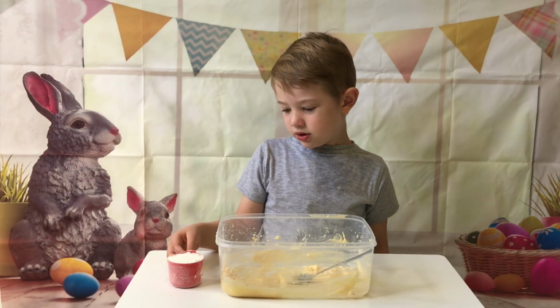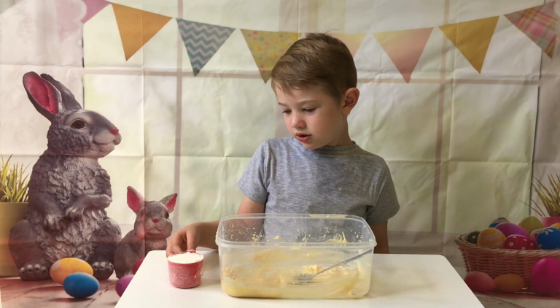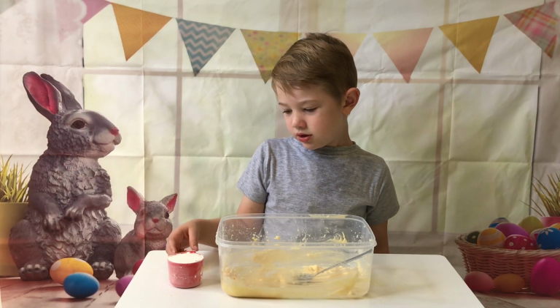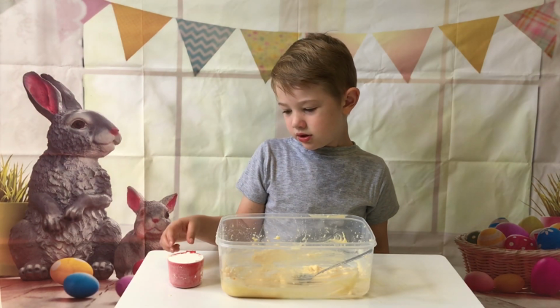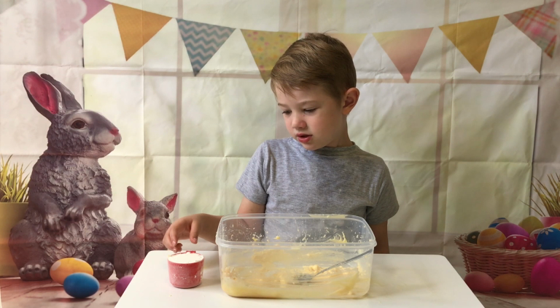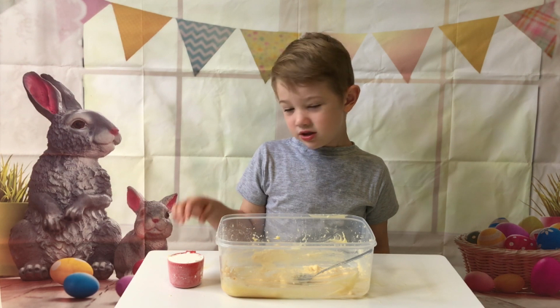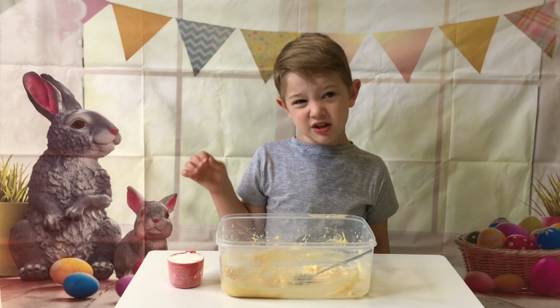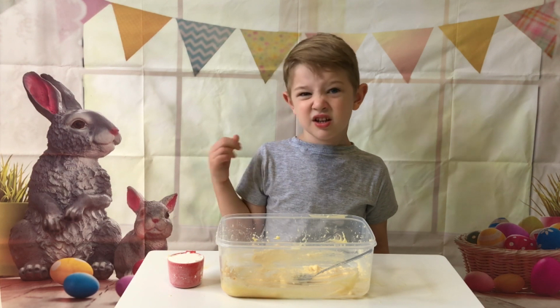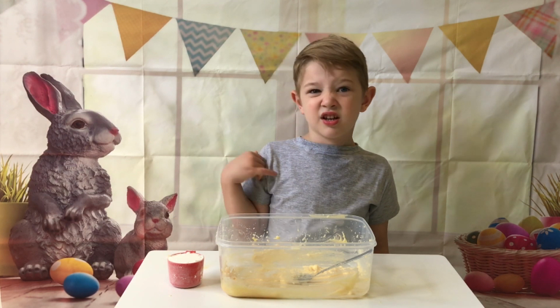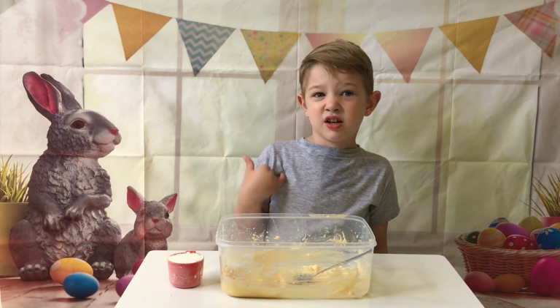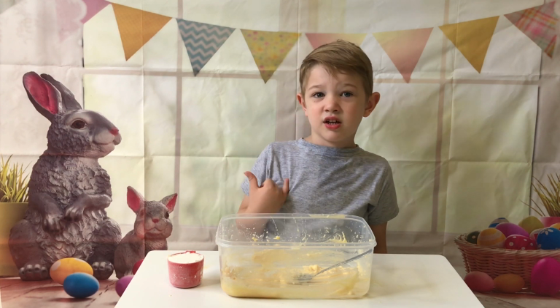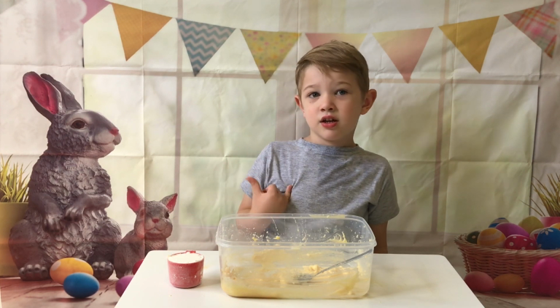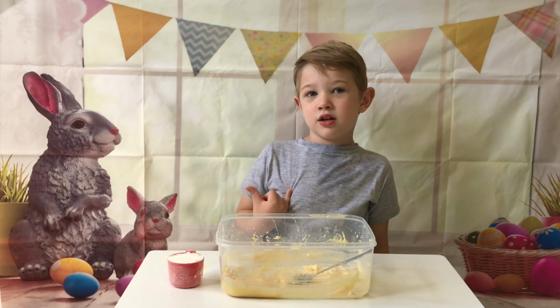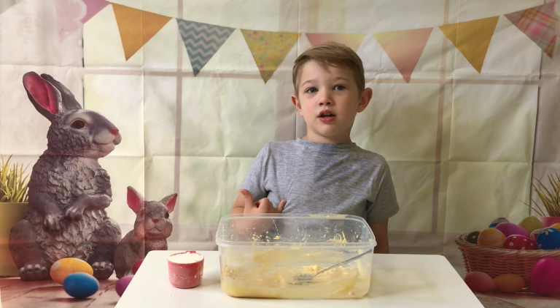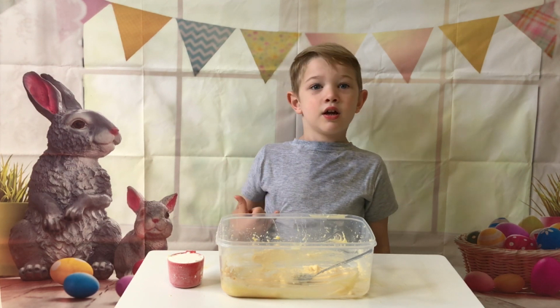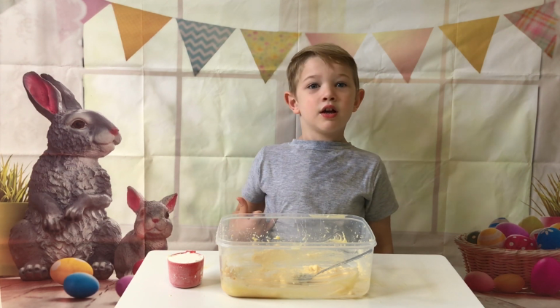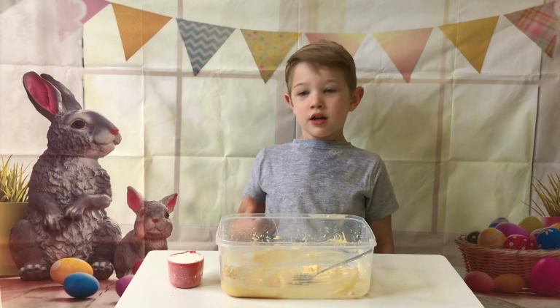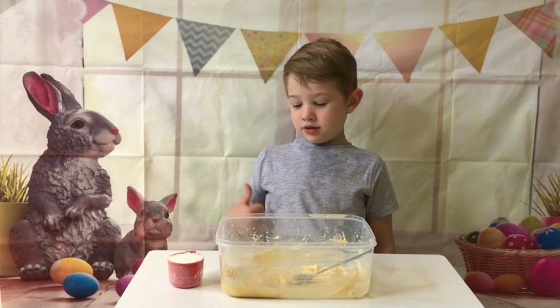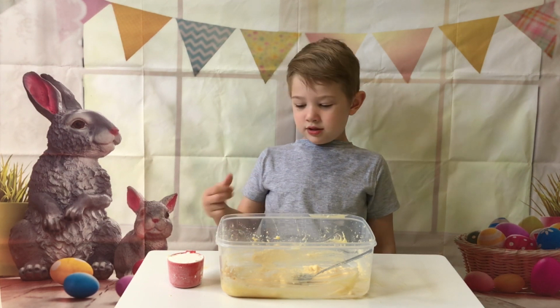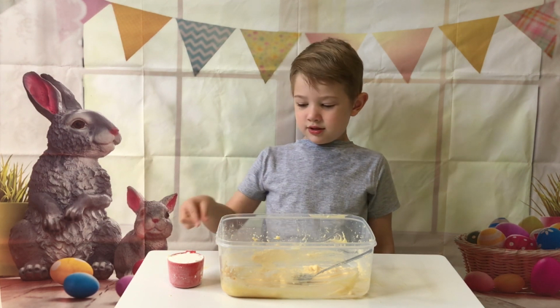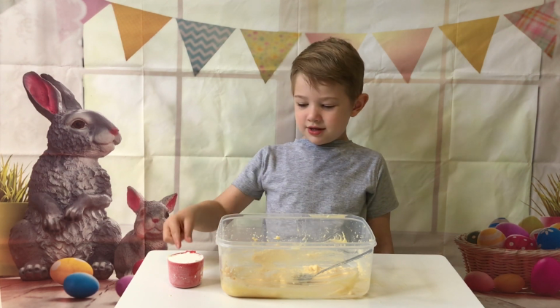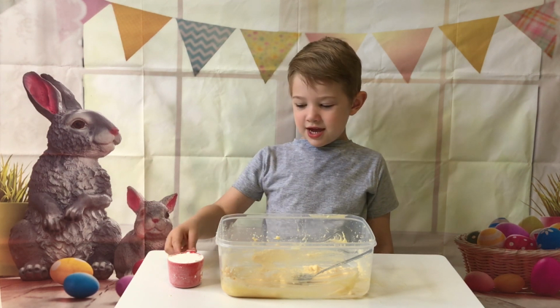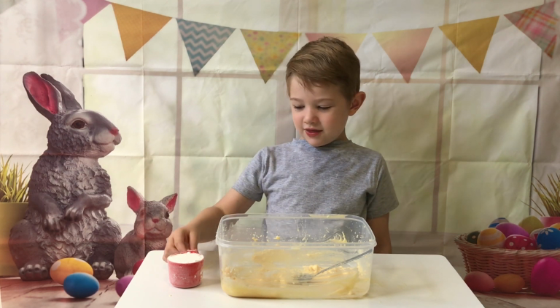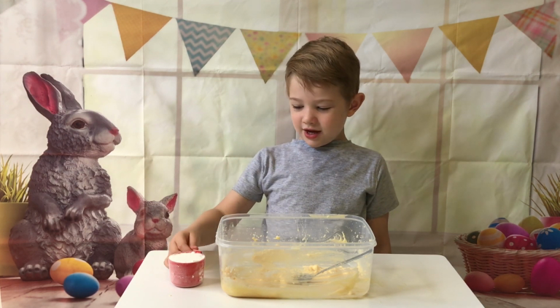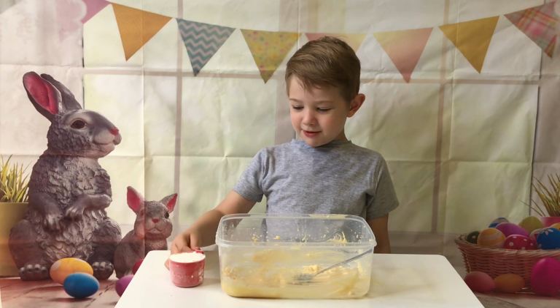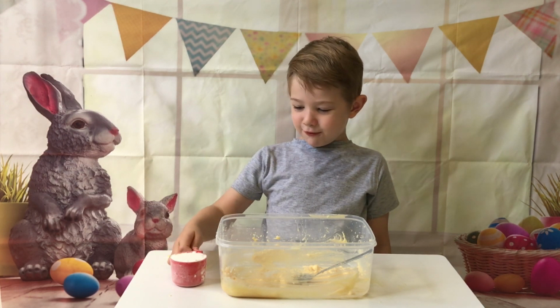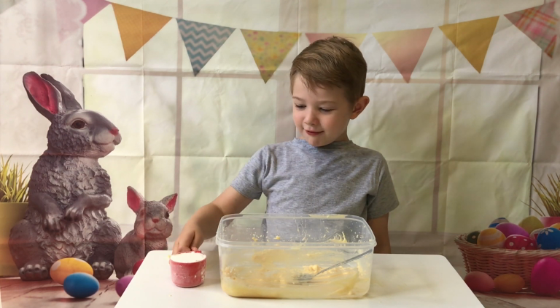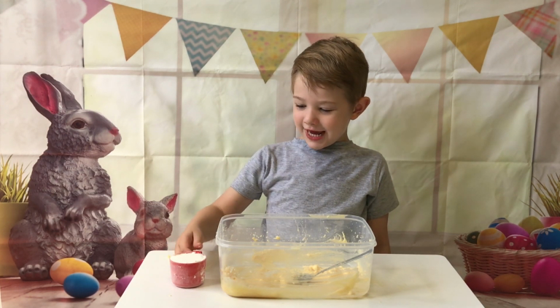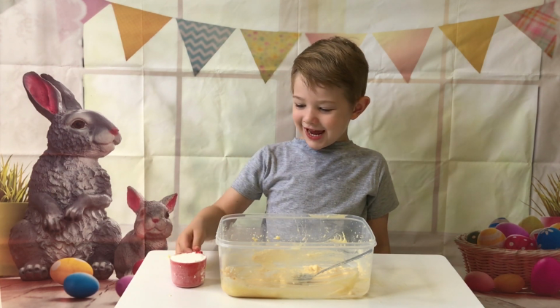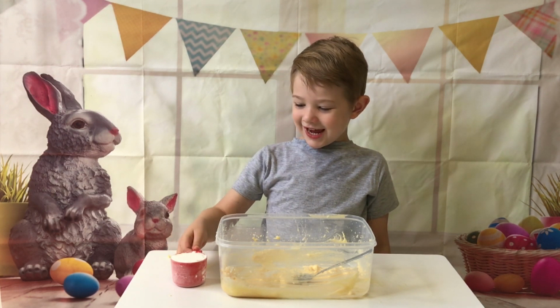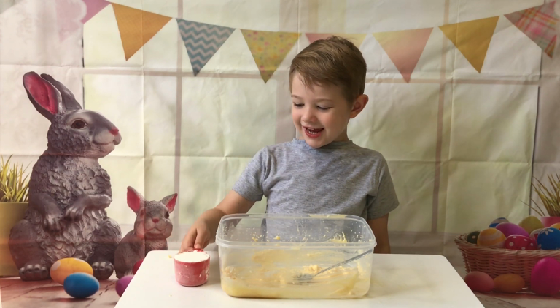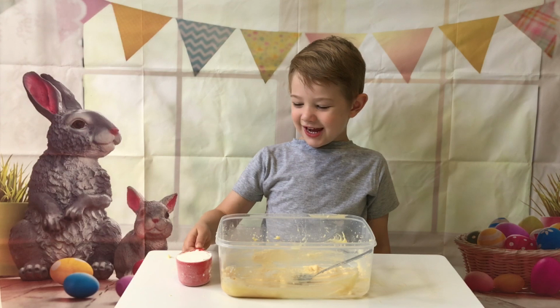Next we need half a cup of self-raising flour. Let's pour it in.